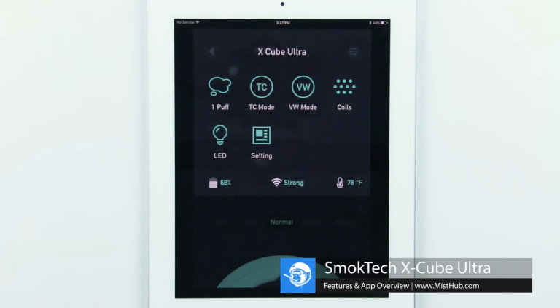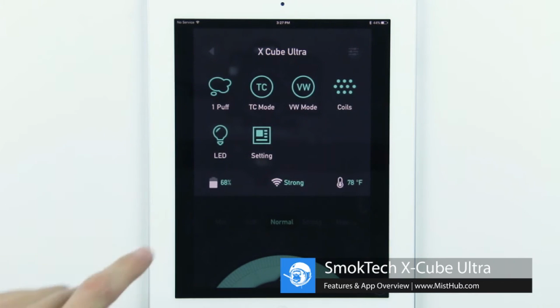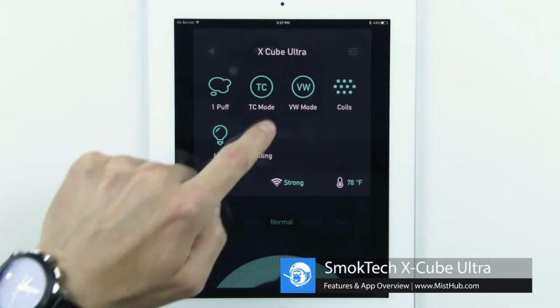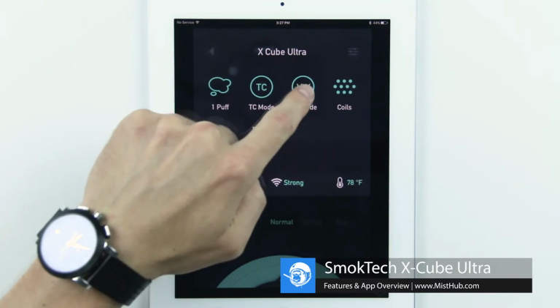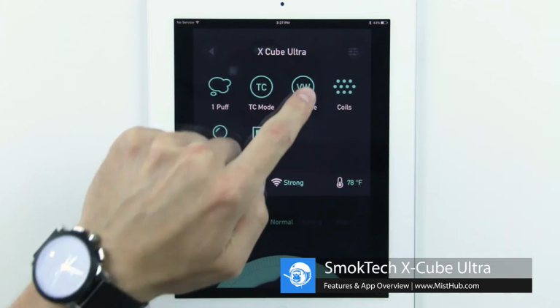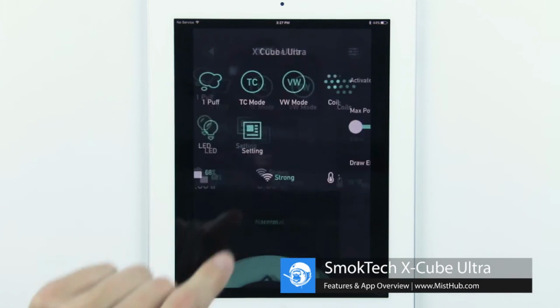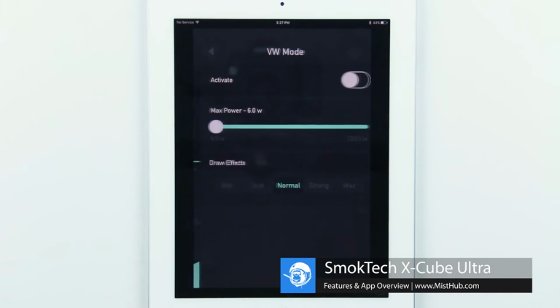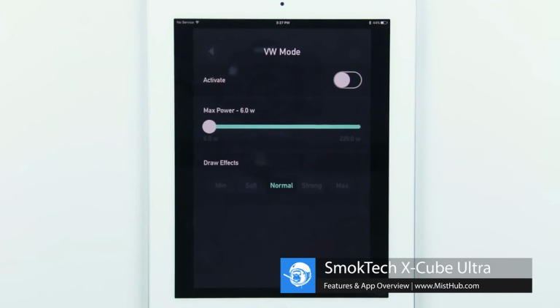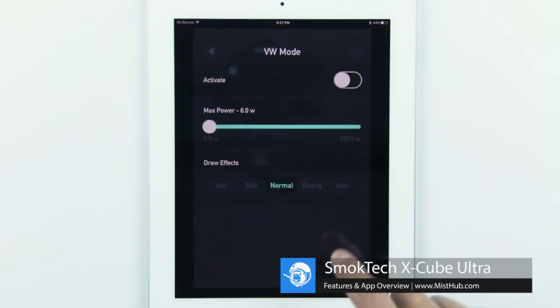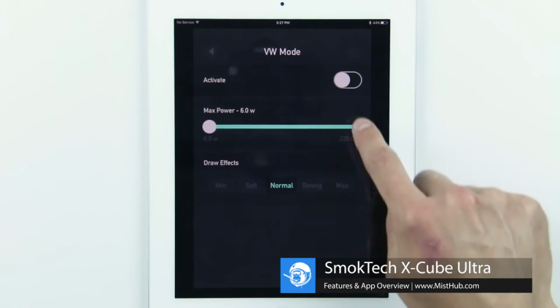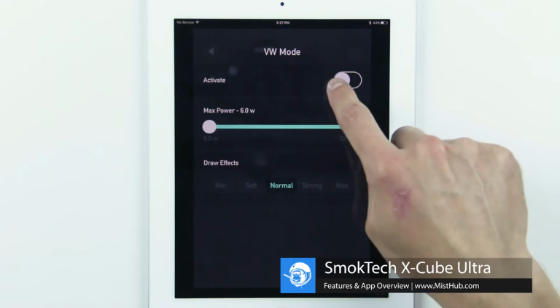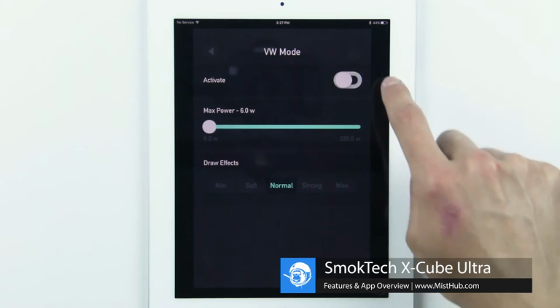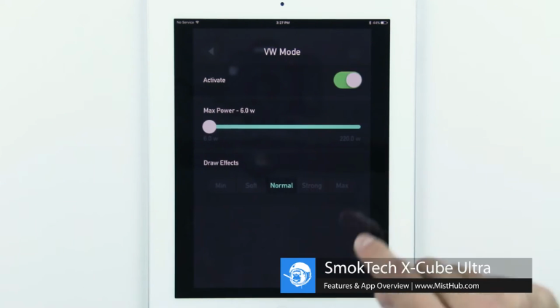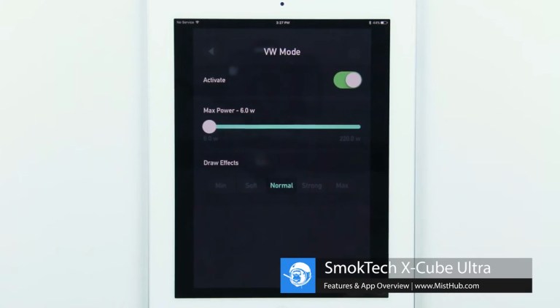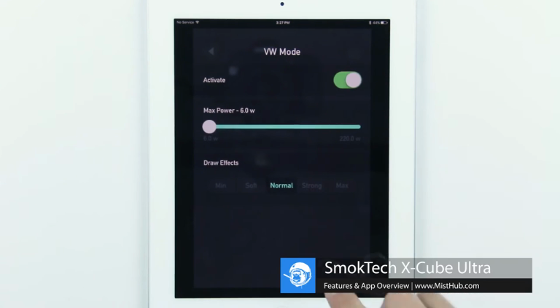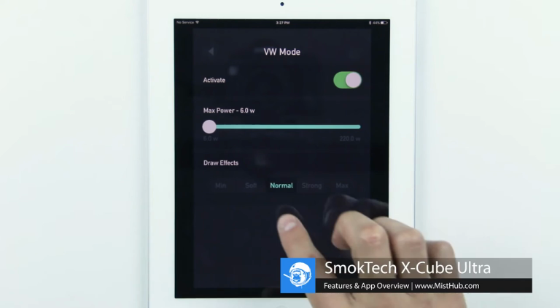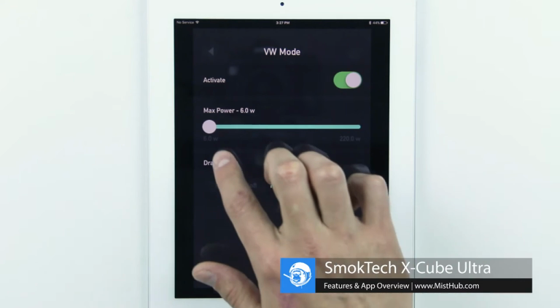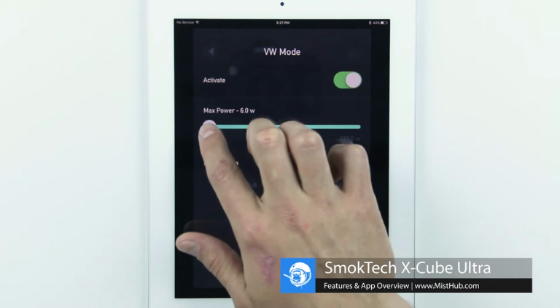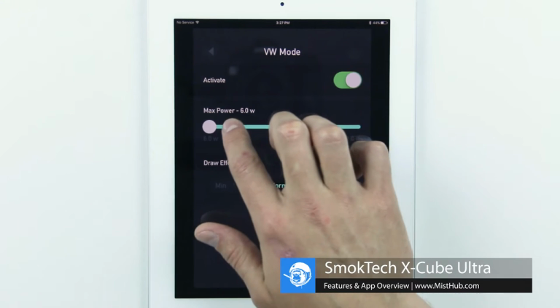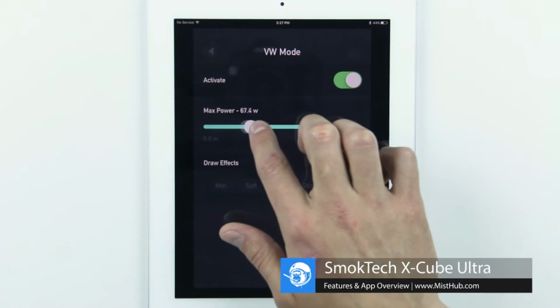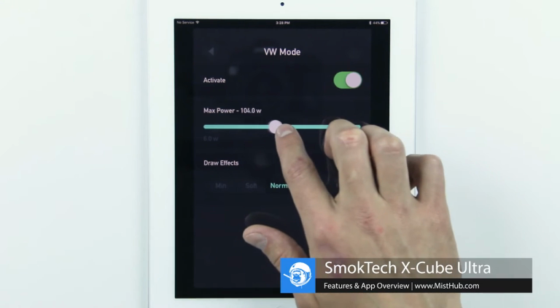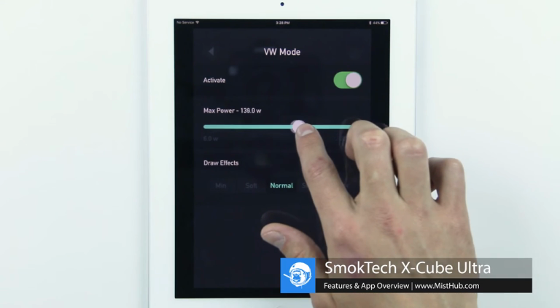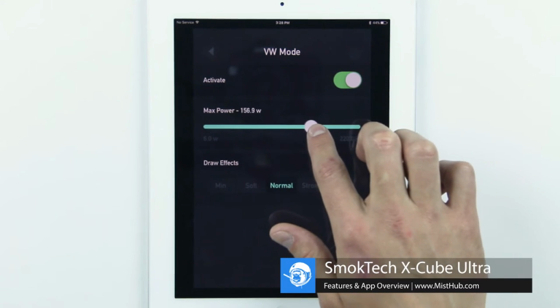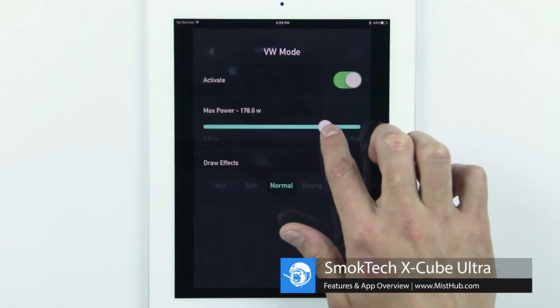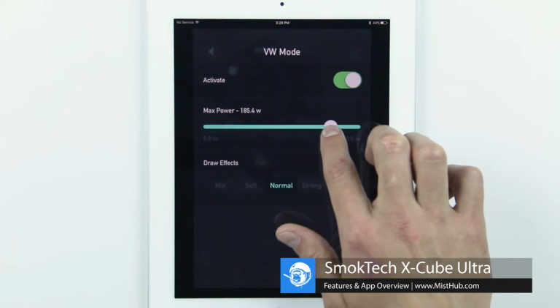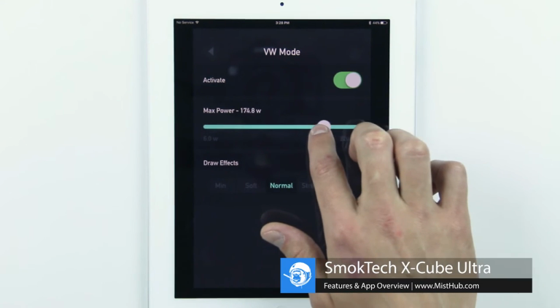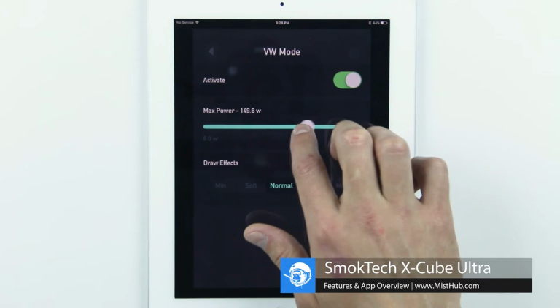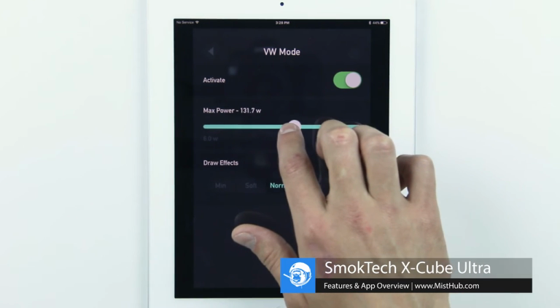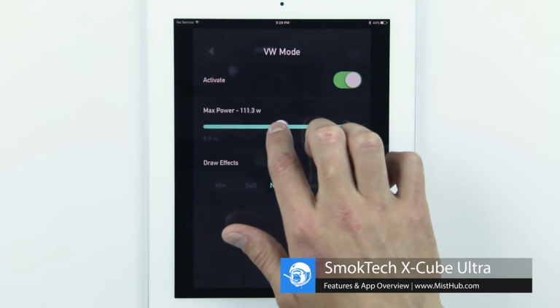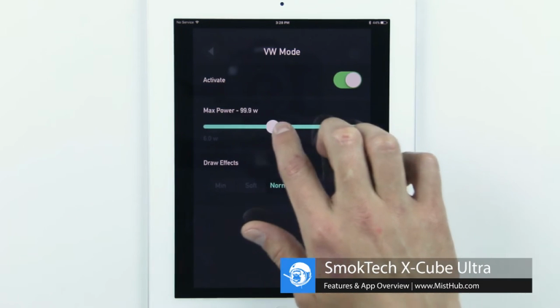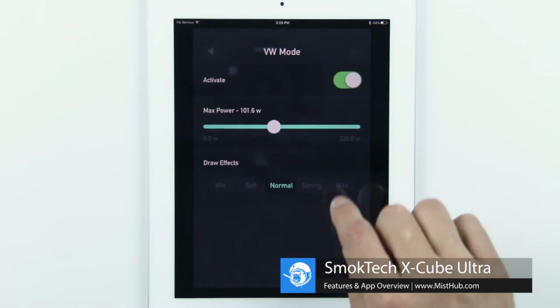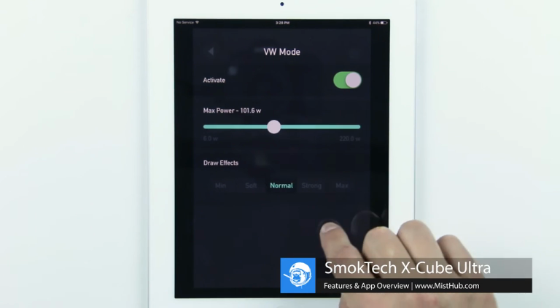In variable wattage mode, similar to TC mode, you can set a max operating wattage for the Ultra as well as your preferred ramp up settings.